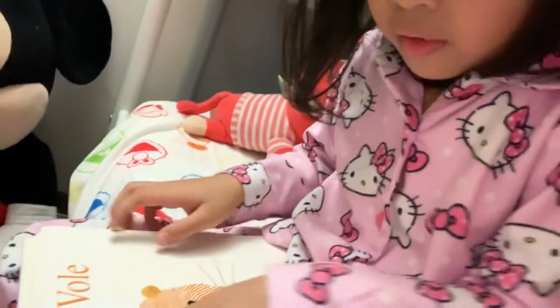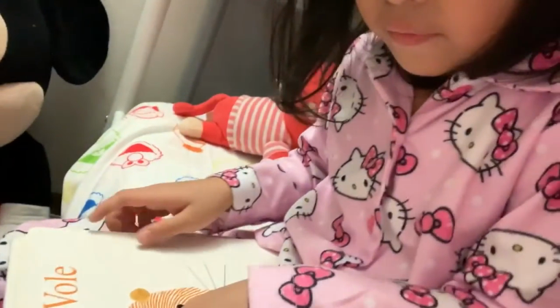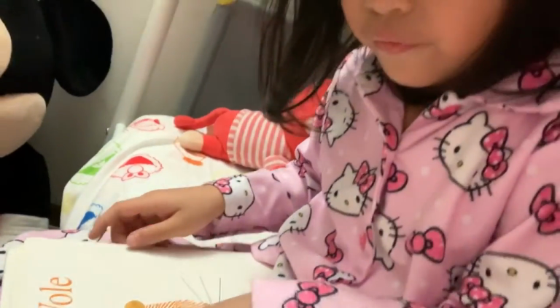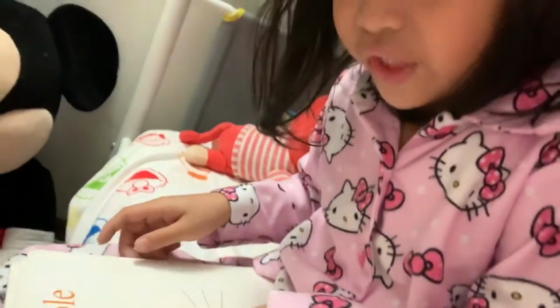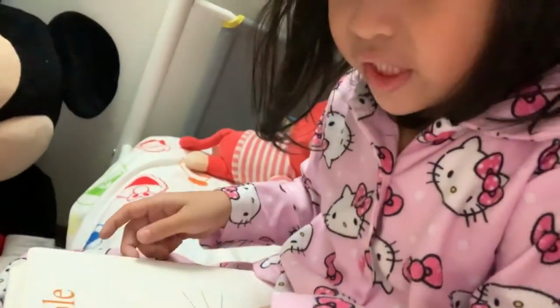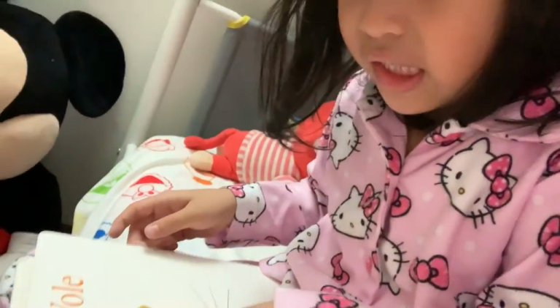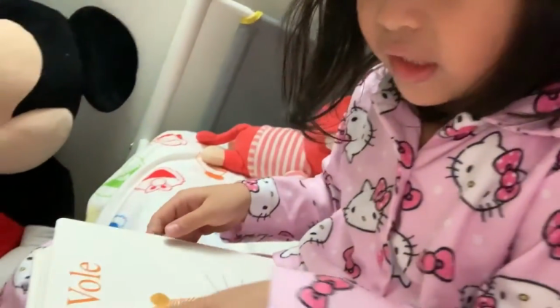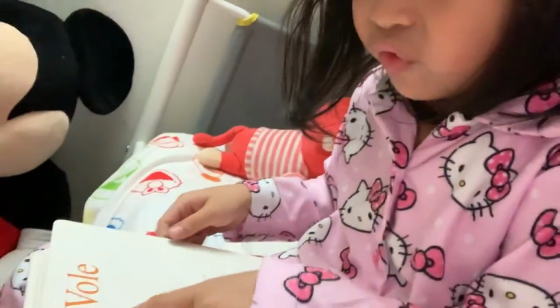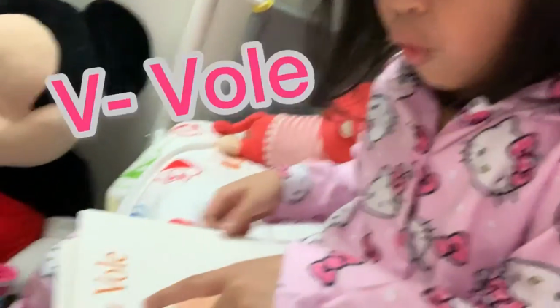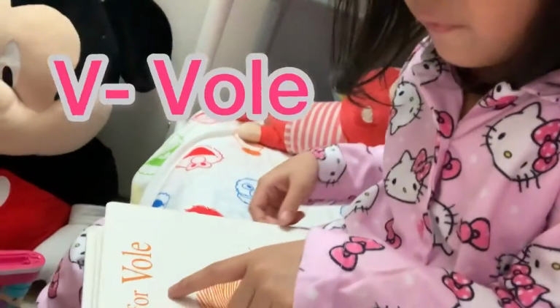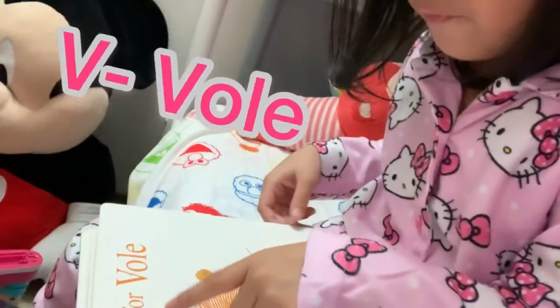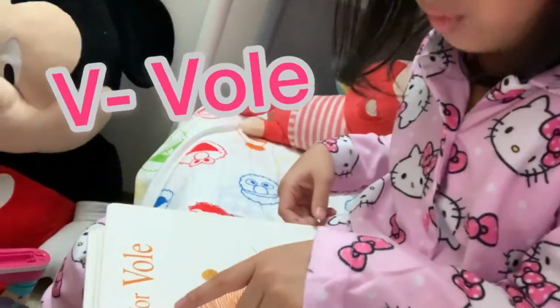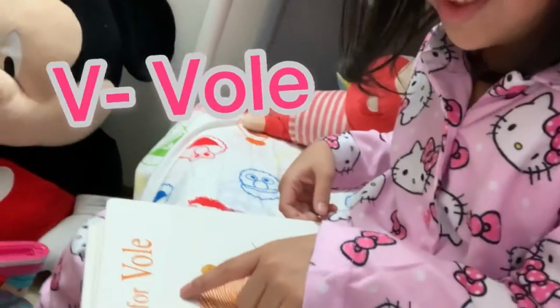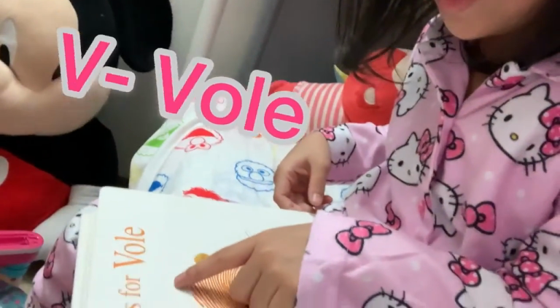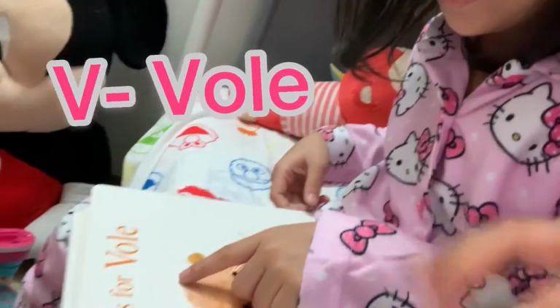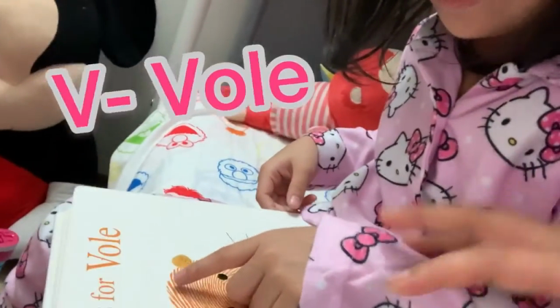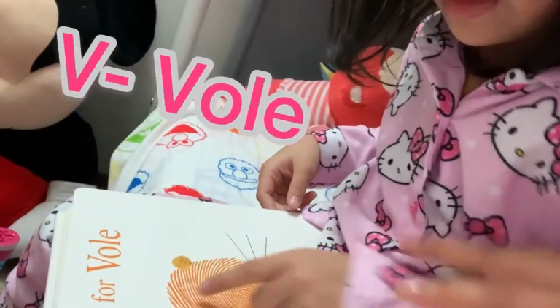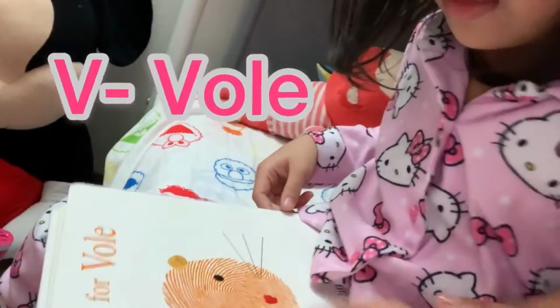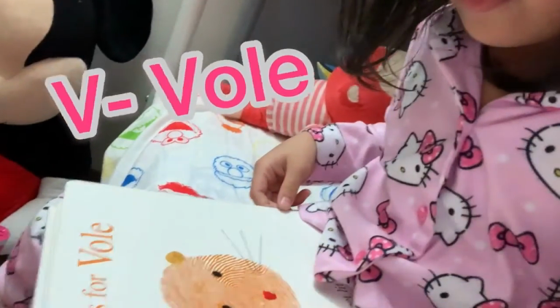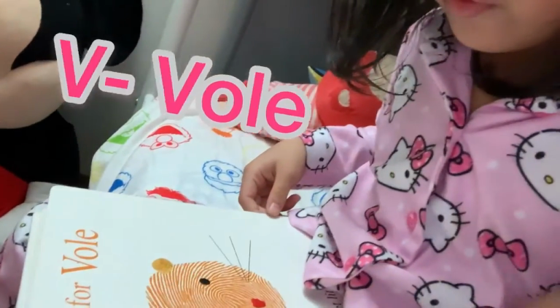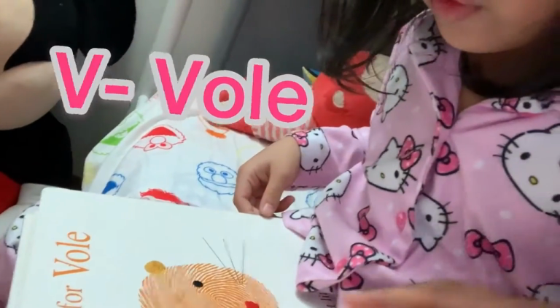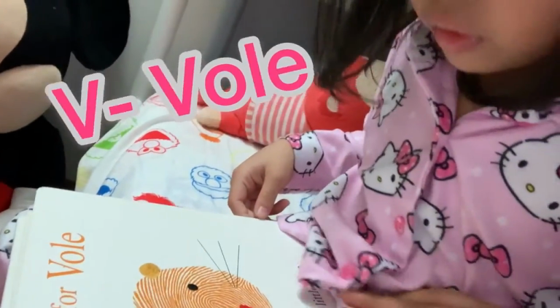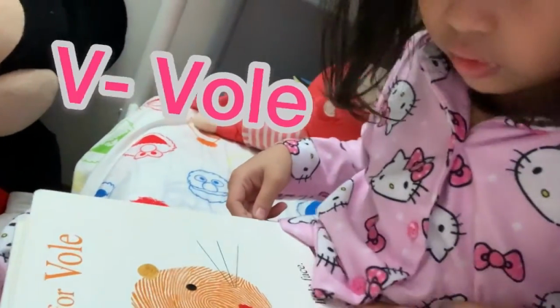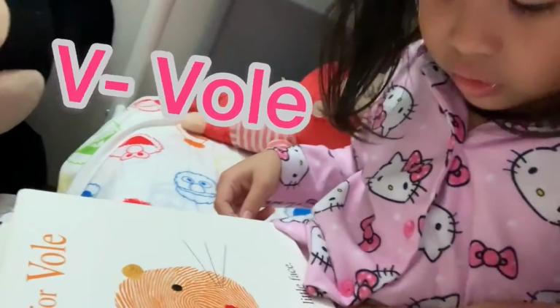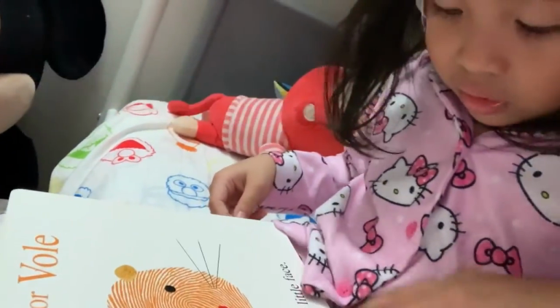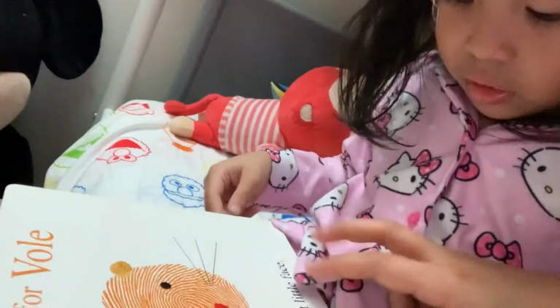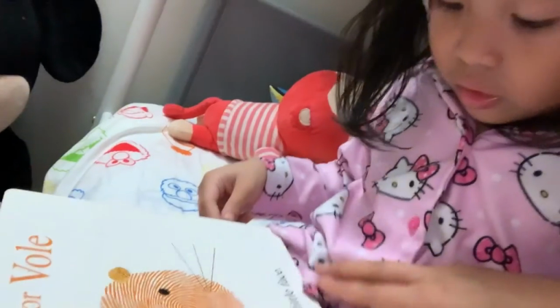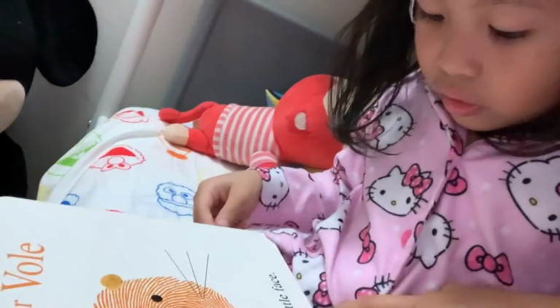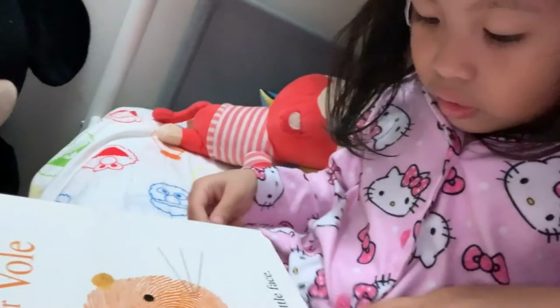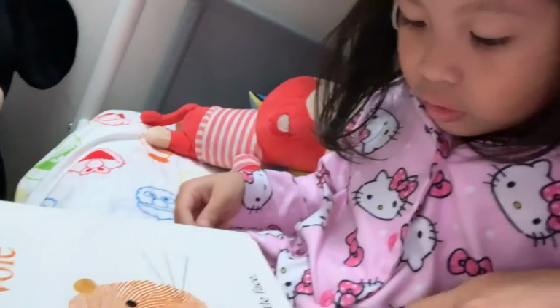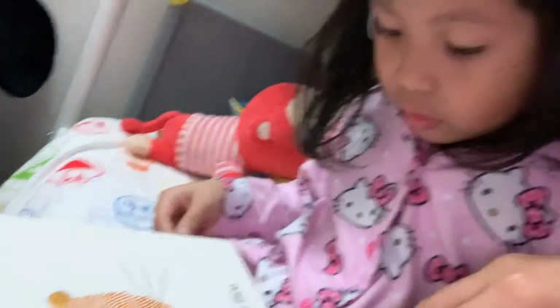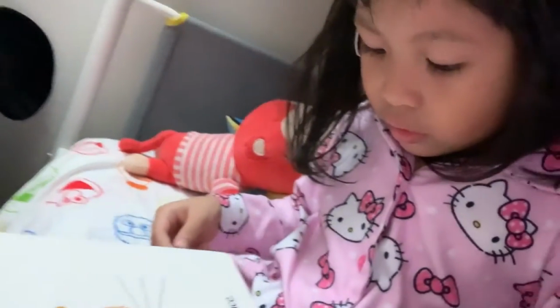V is for Vole, with a sweet little face.